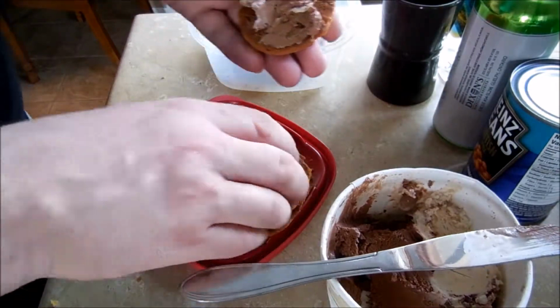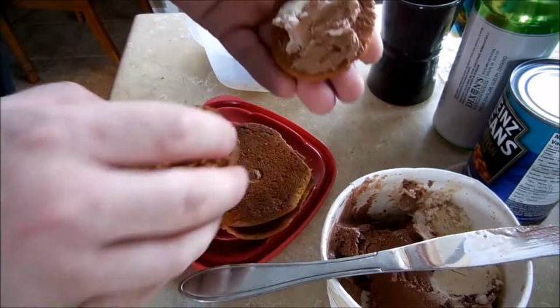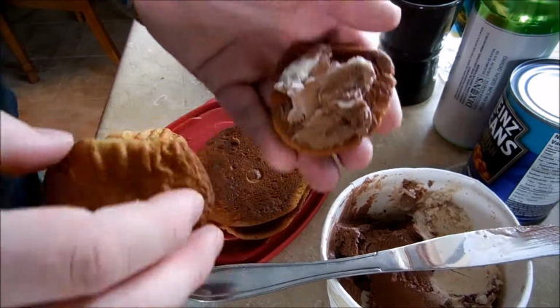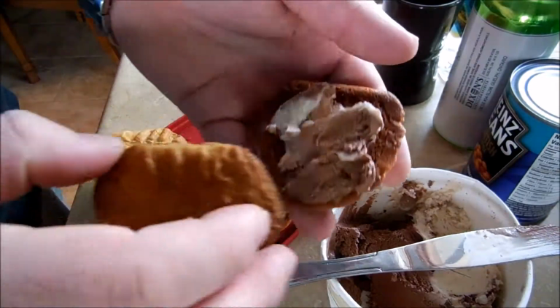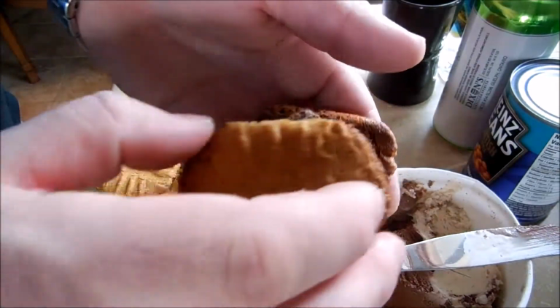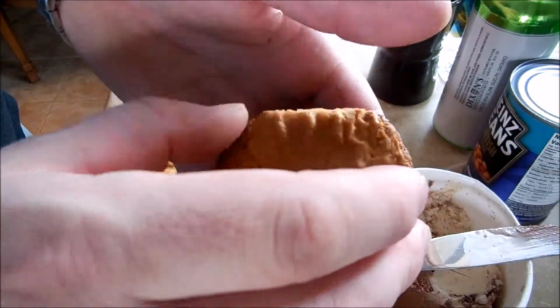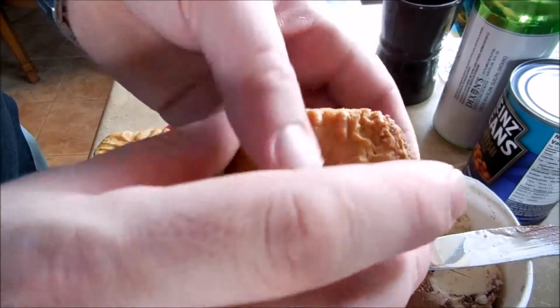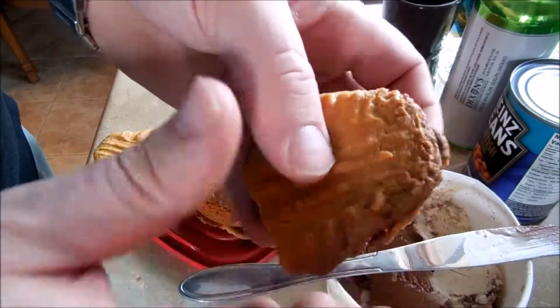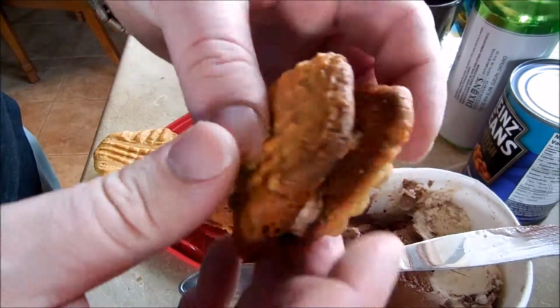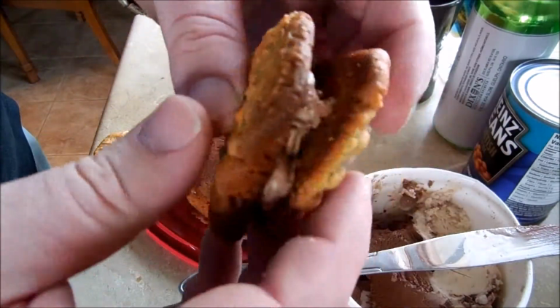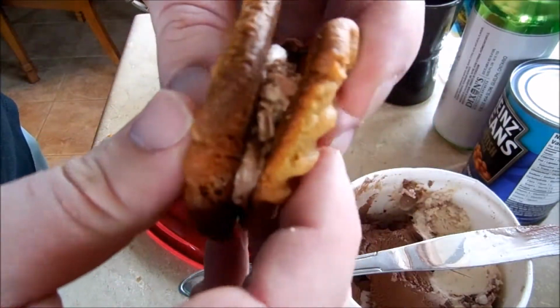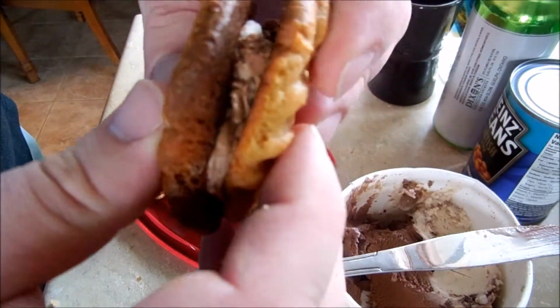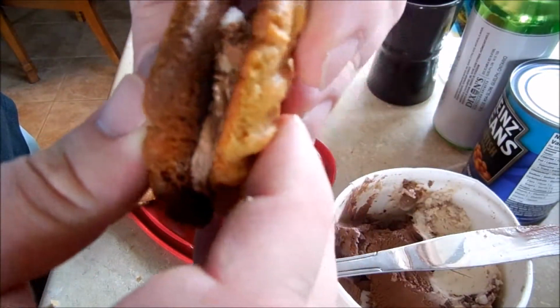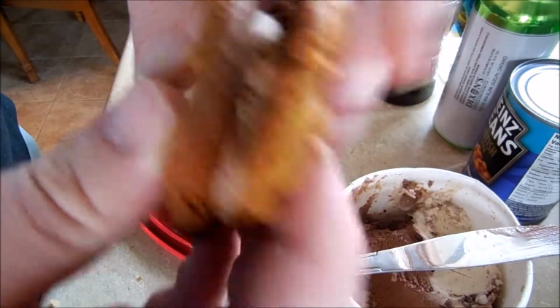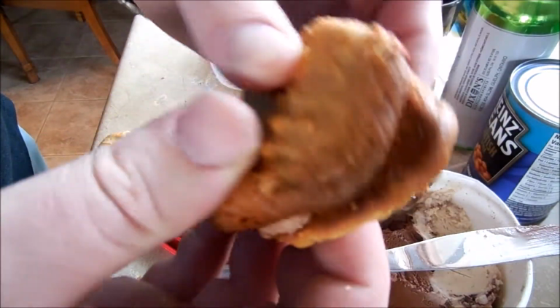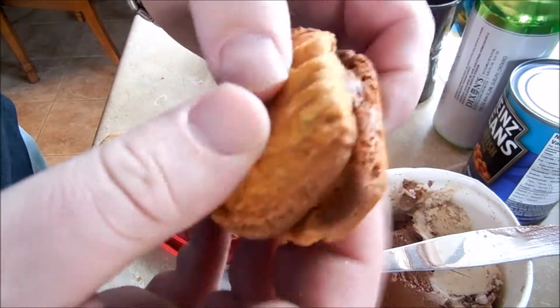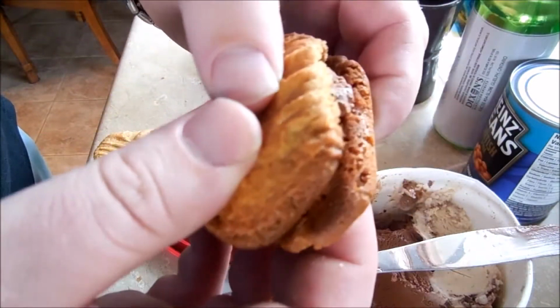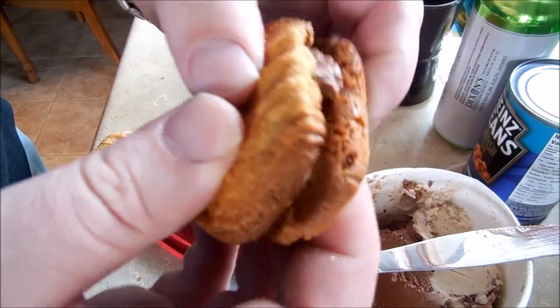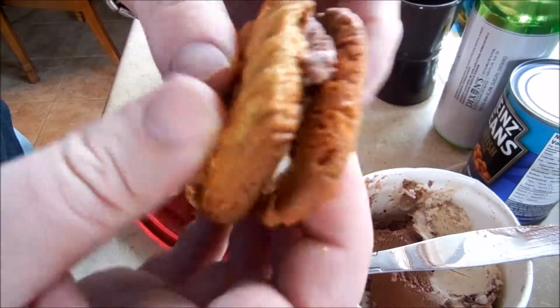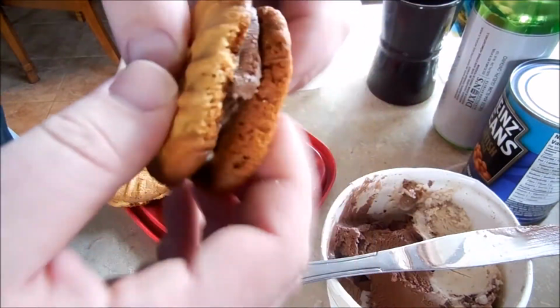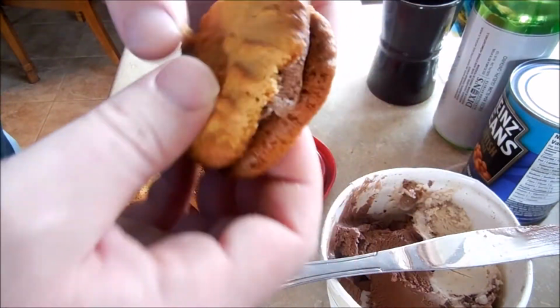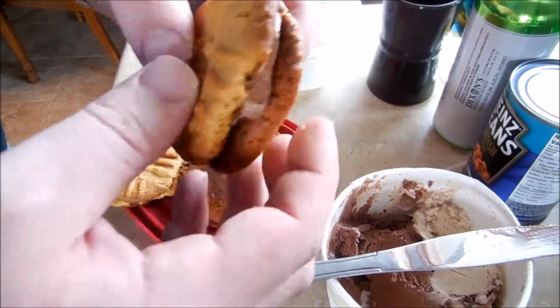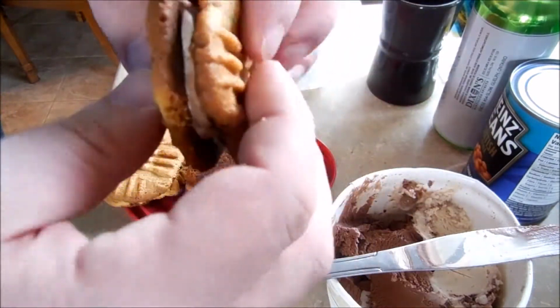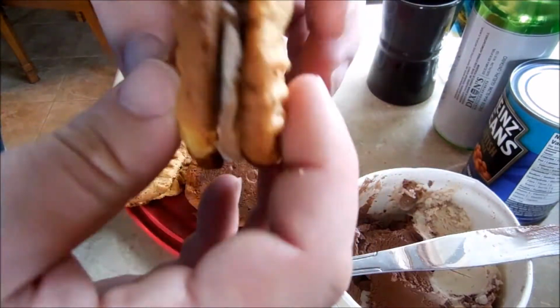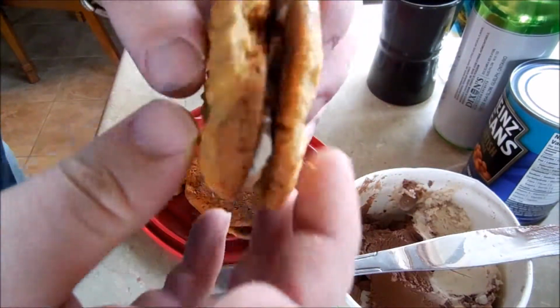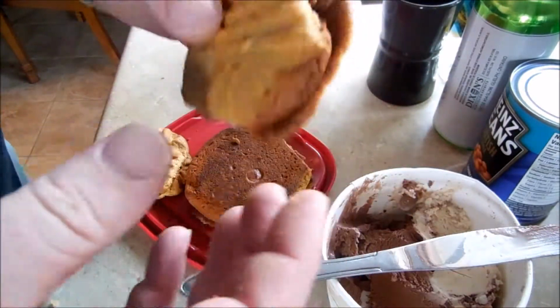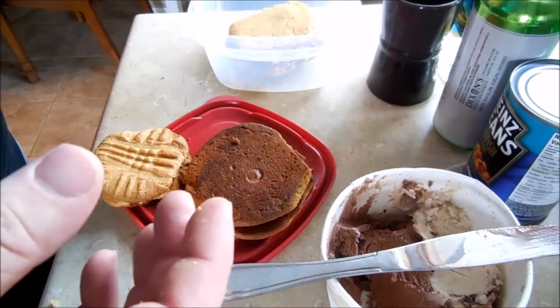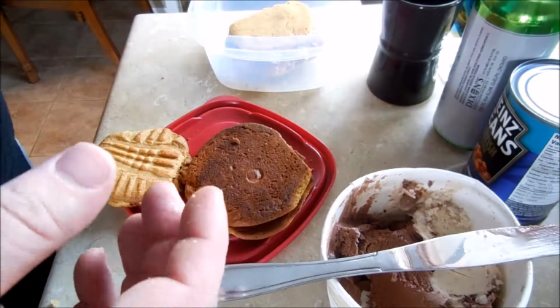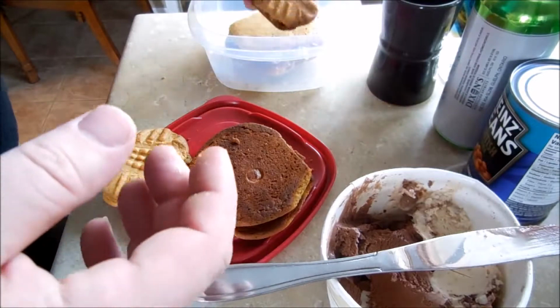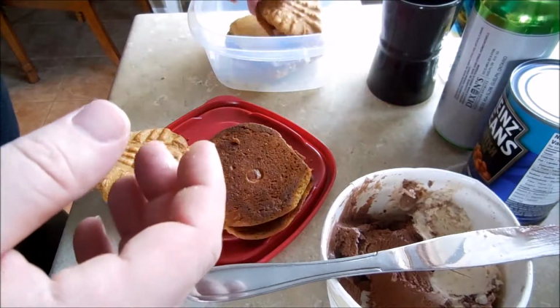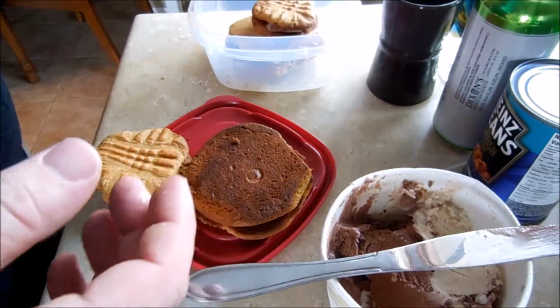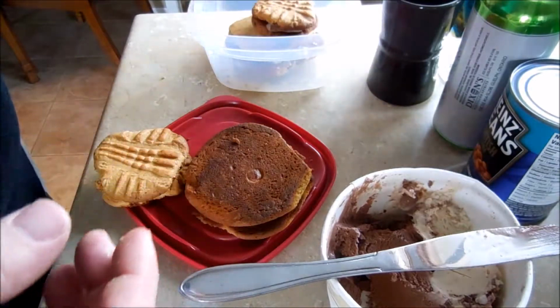Fun fact: ice cream cookies are low fat. Low fat. They don't have any carbs in them.